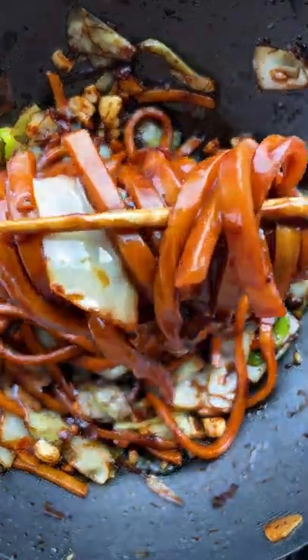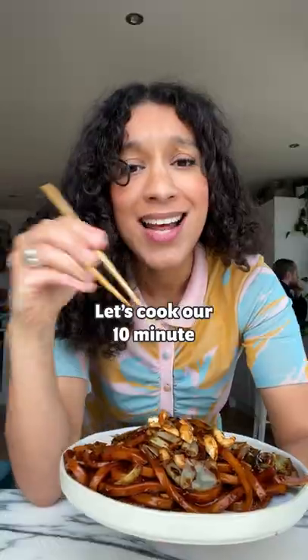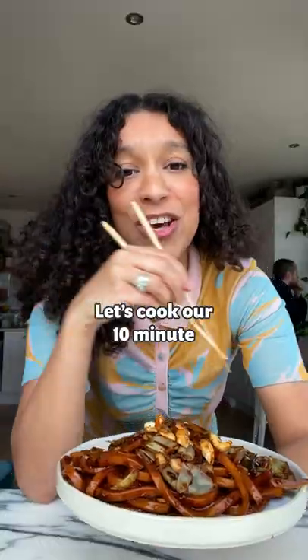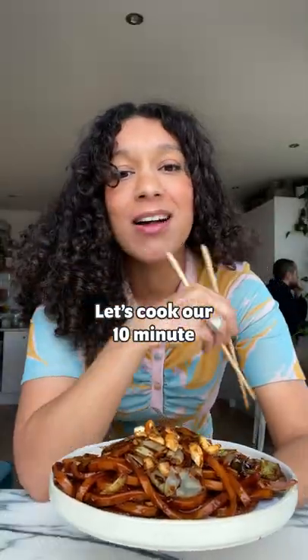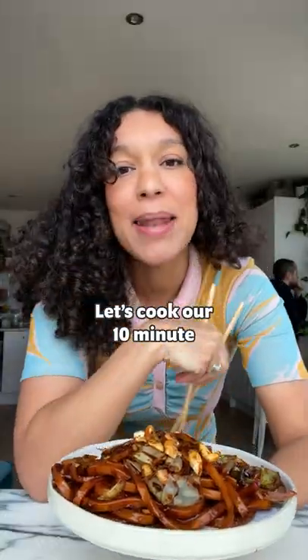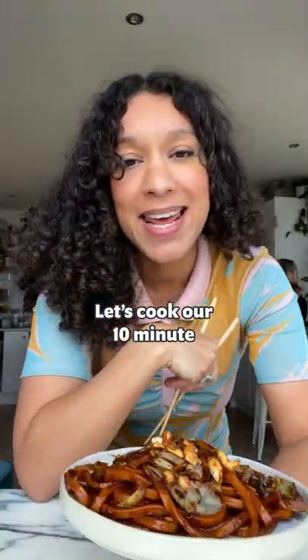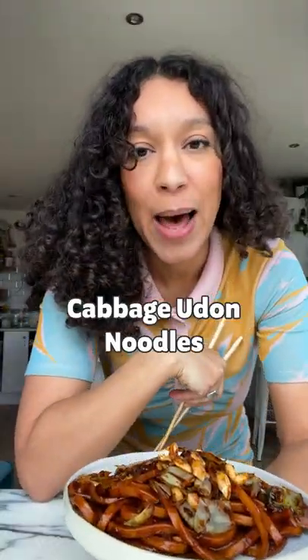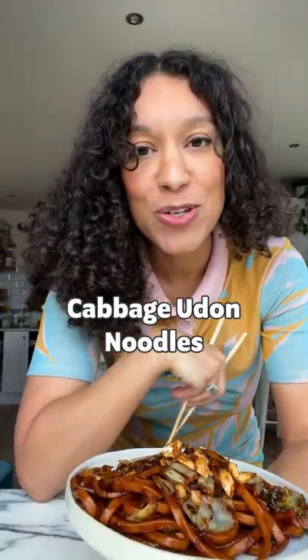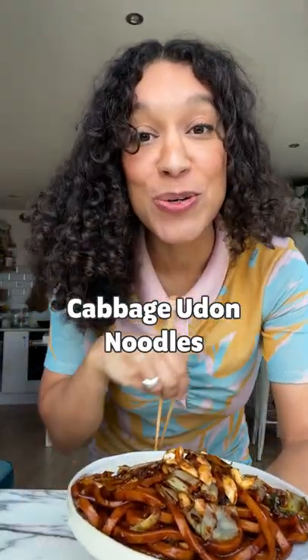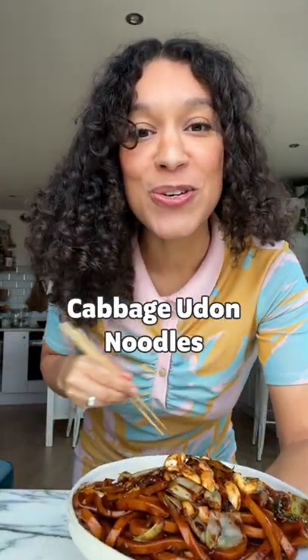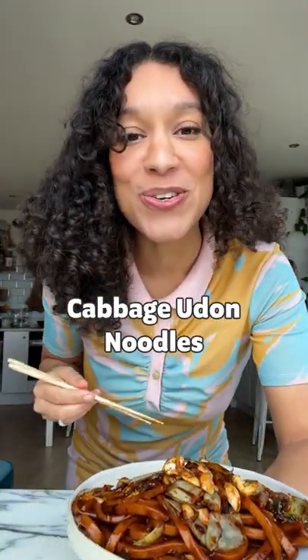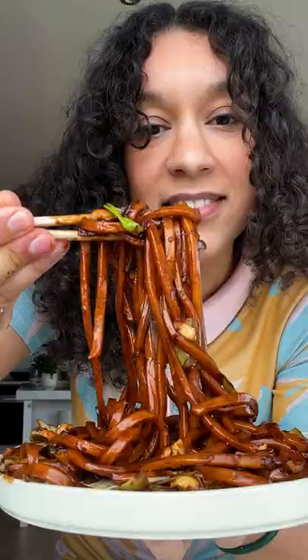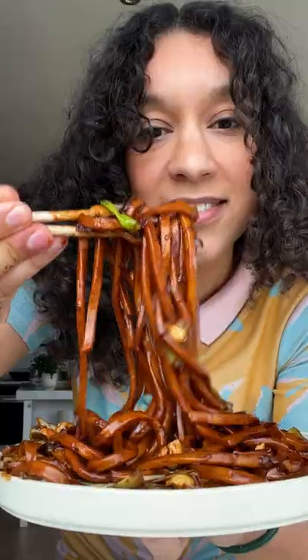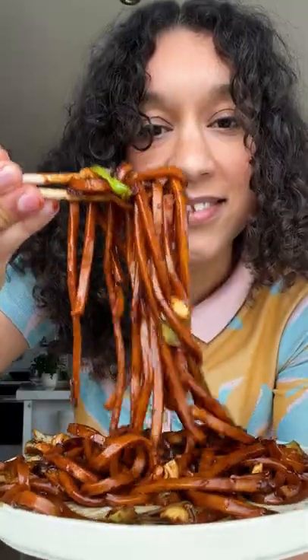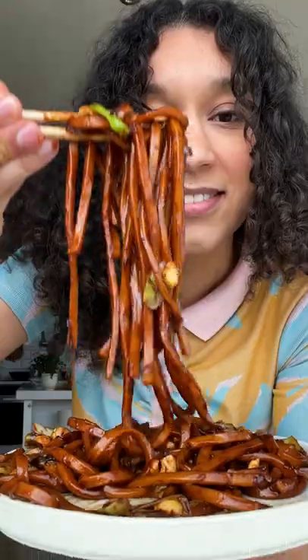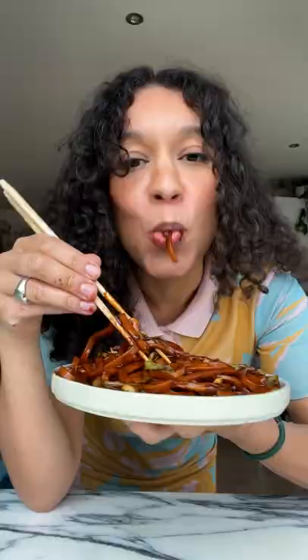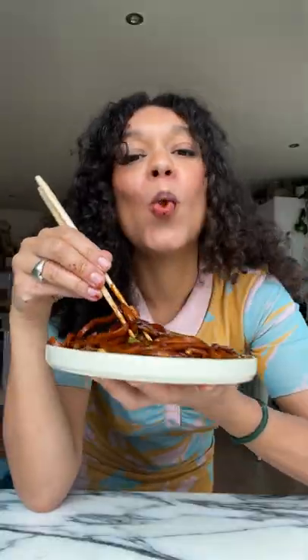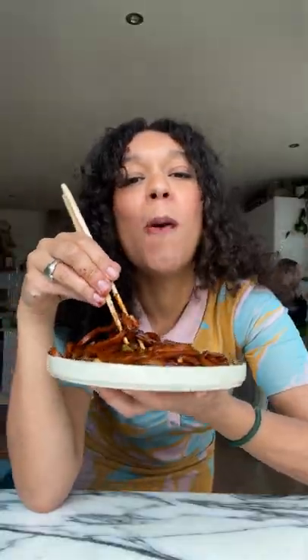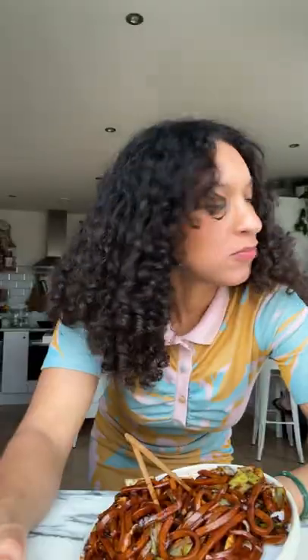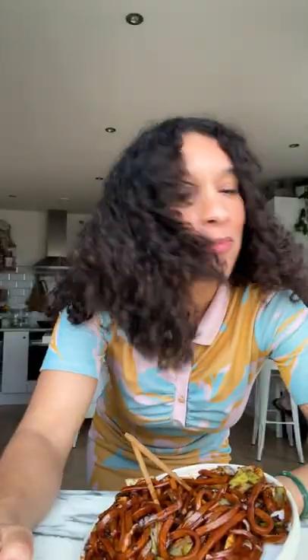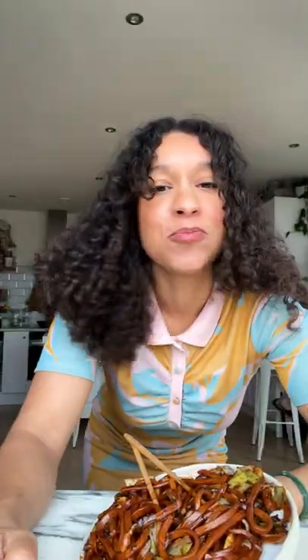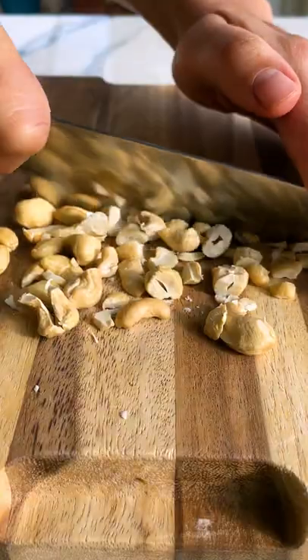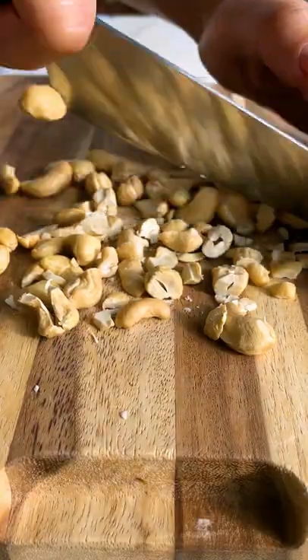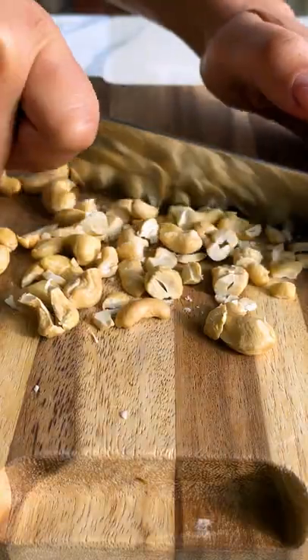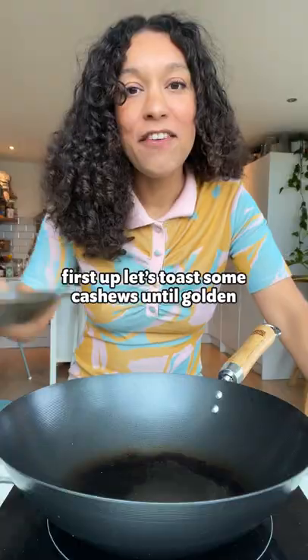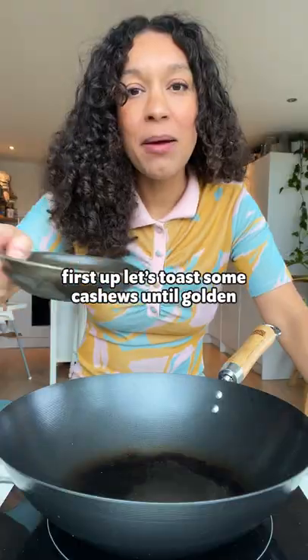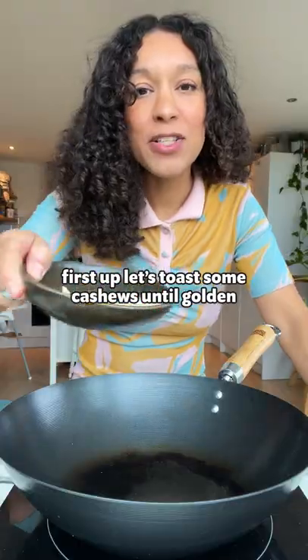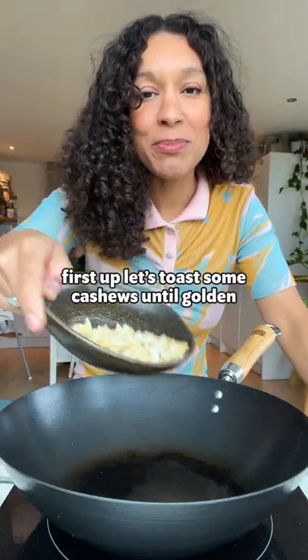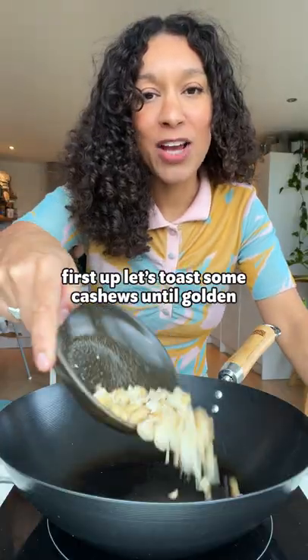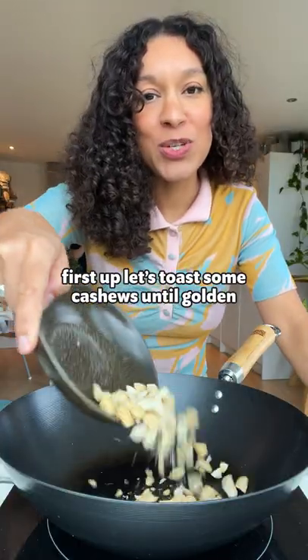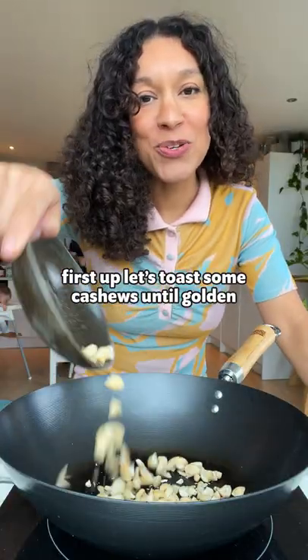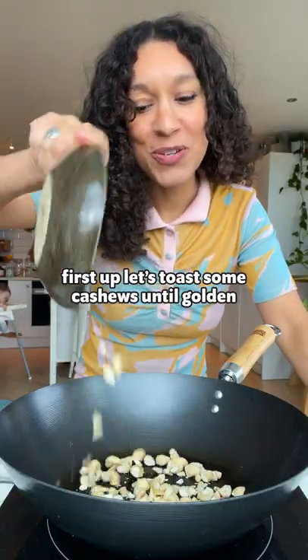Let's cook our 10-minute cabbage udon noodles. First up, let's toast some cashews until golden.